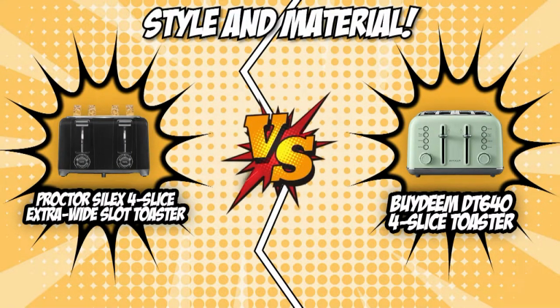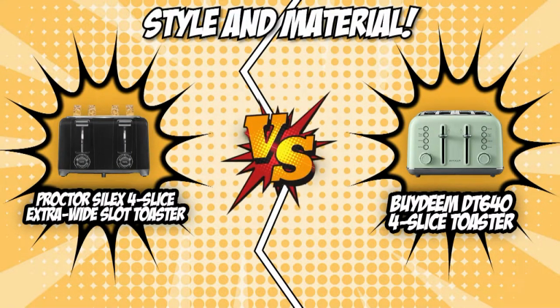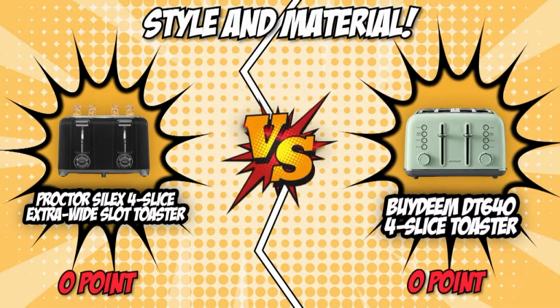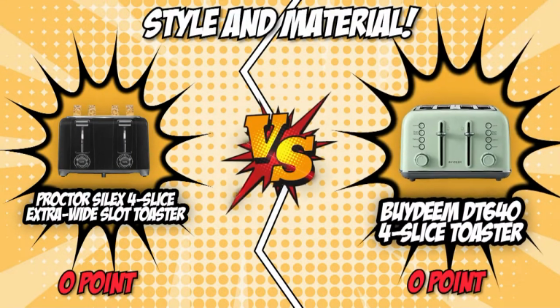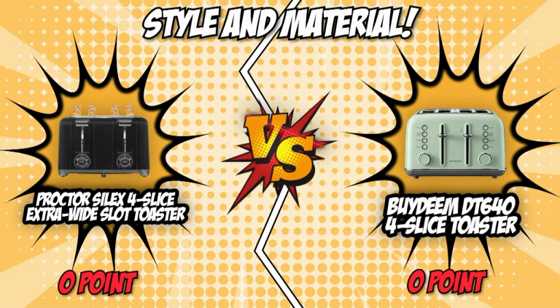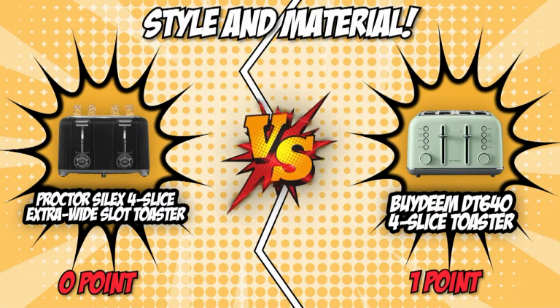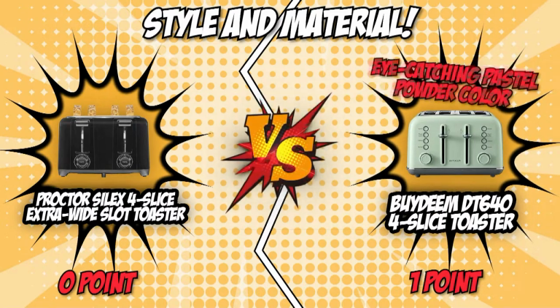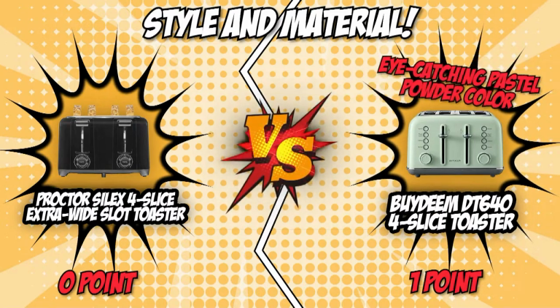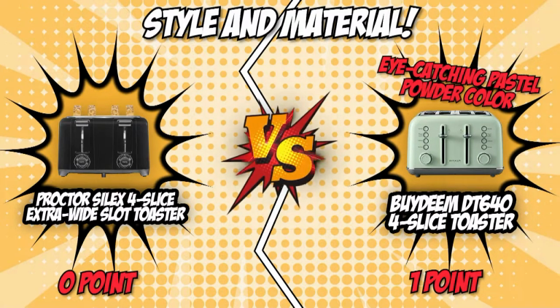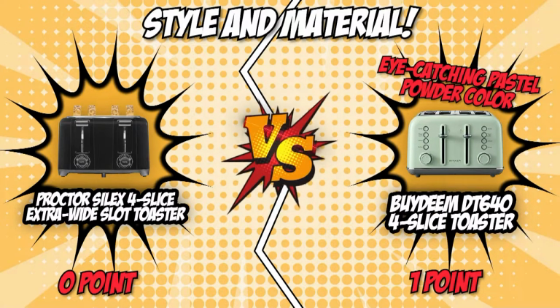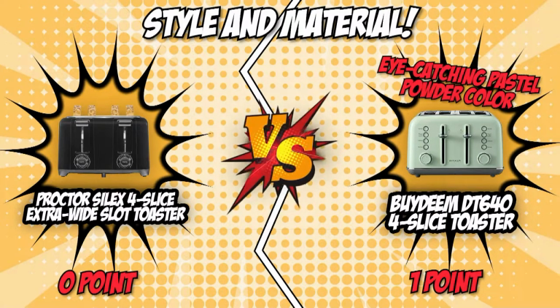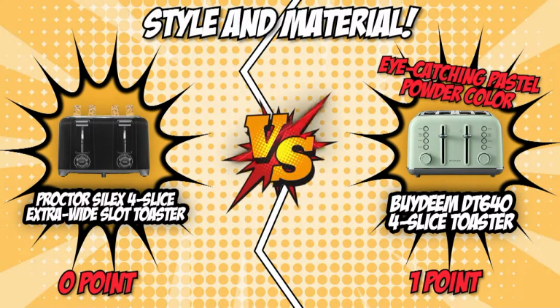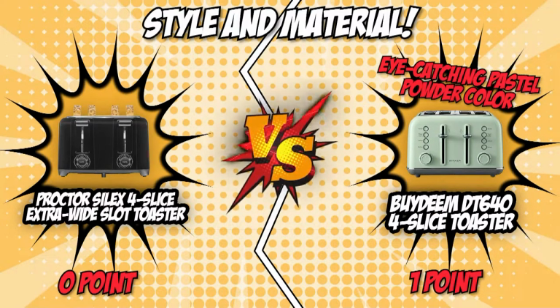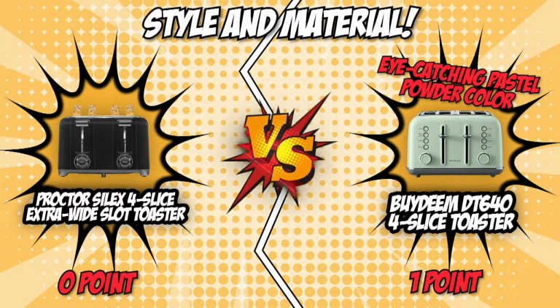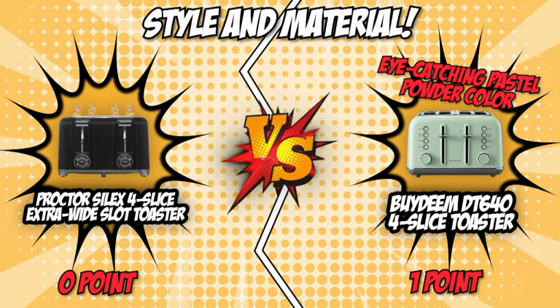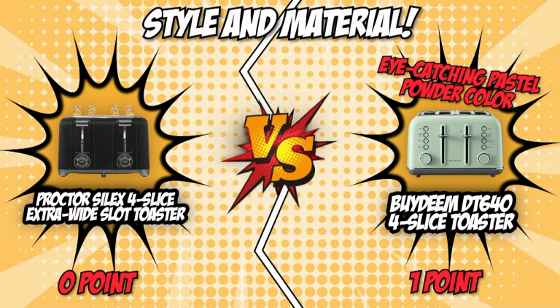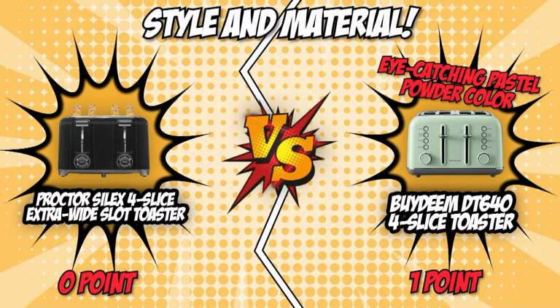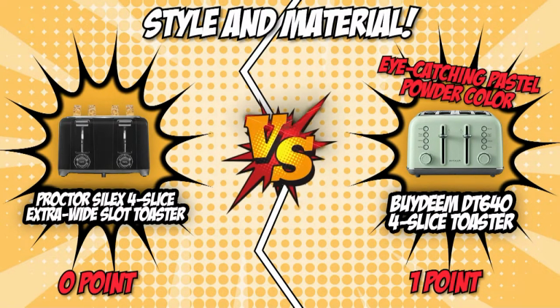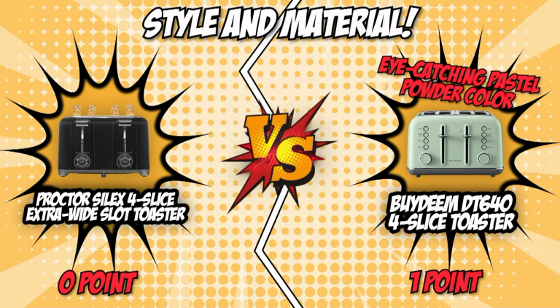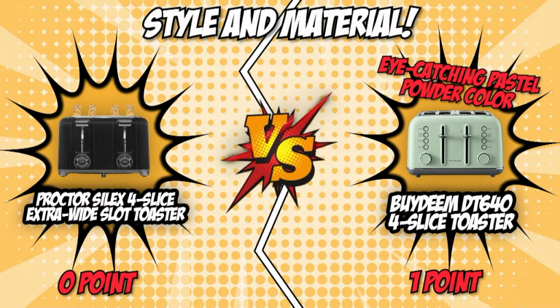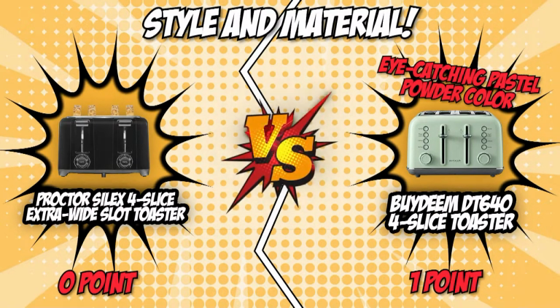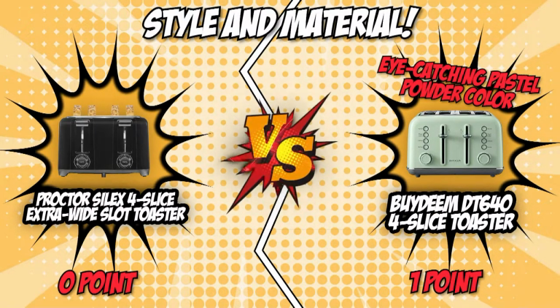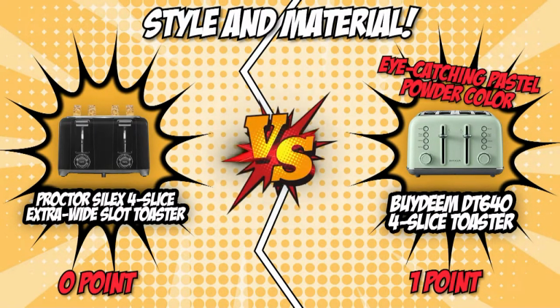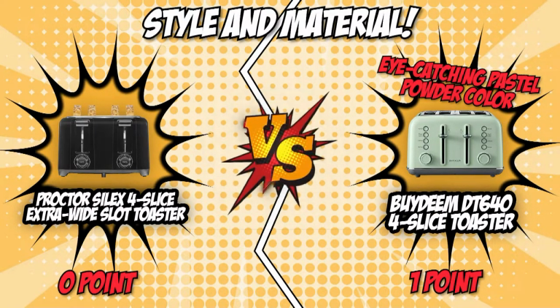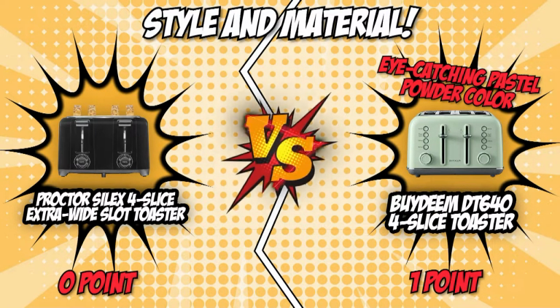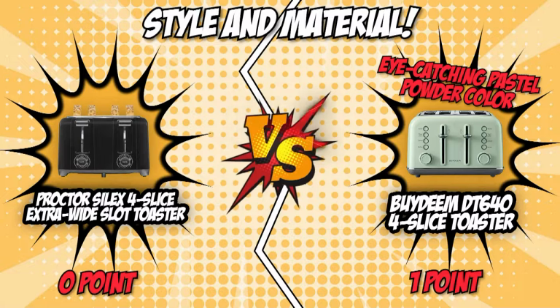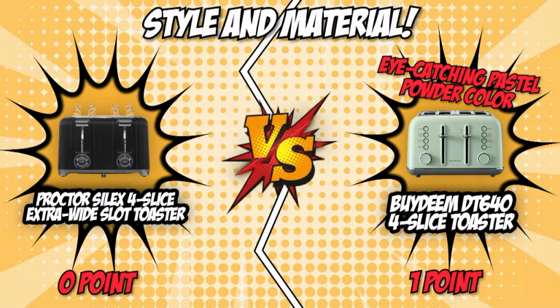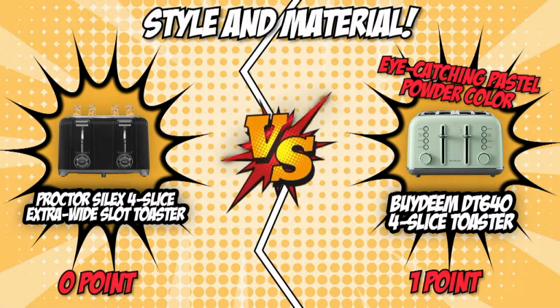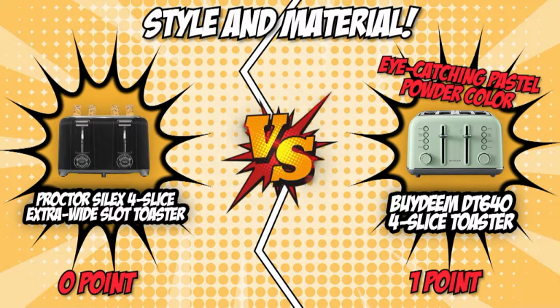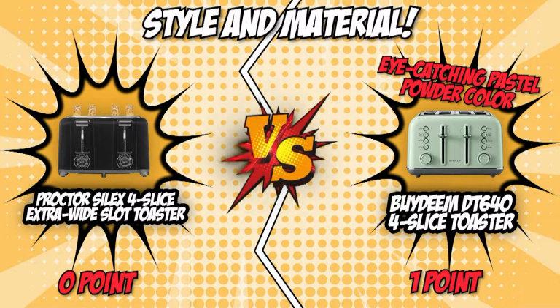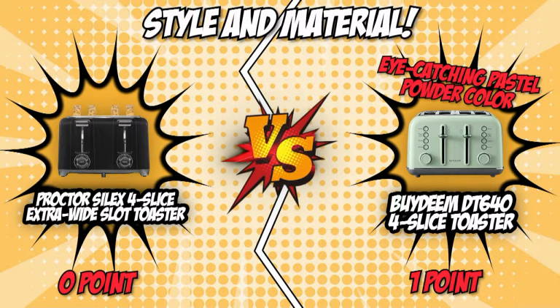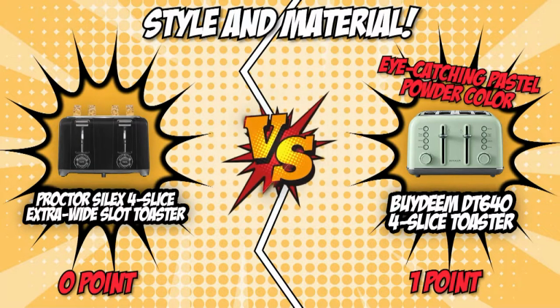This one is clear as day for the Bideam Retro 4-Slice Toaster. With its eye-catching pastel powder color, this product raises the bar by also offering a frame that's perfect for low-maintenance kitchen enthusiasts.